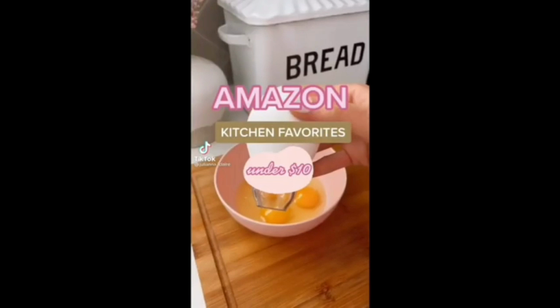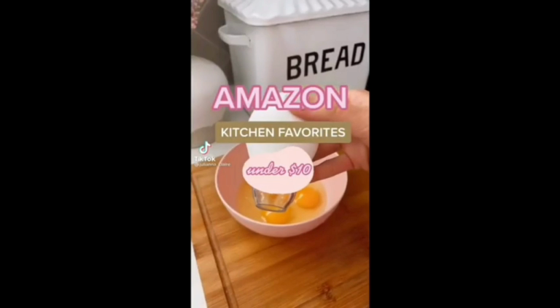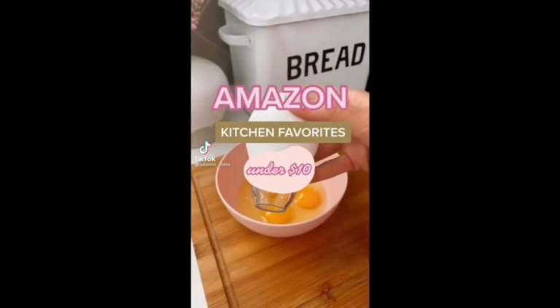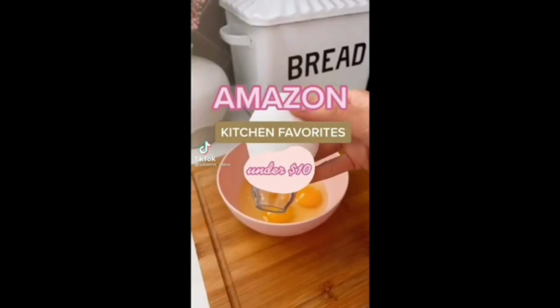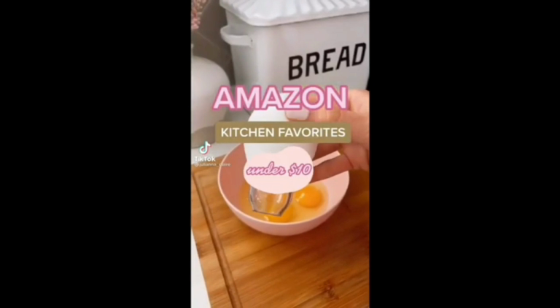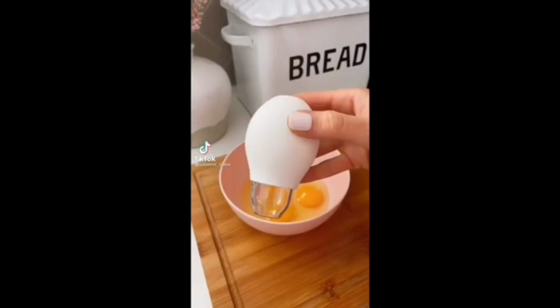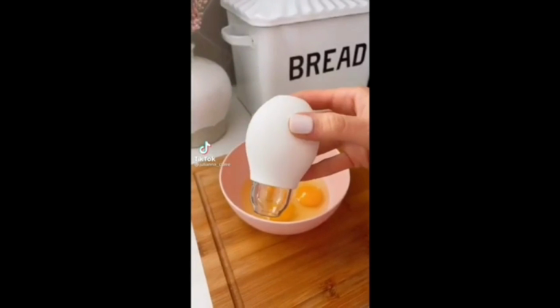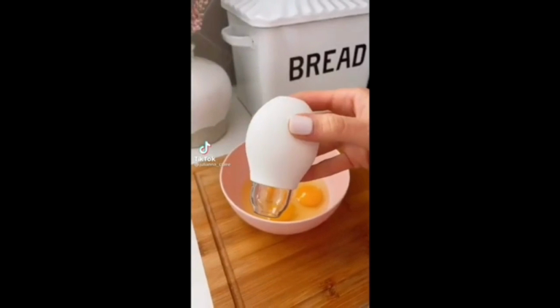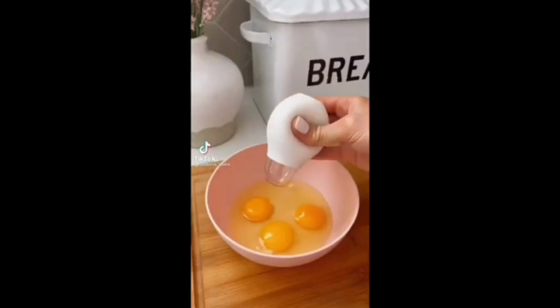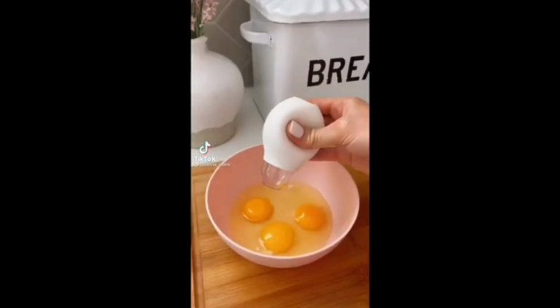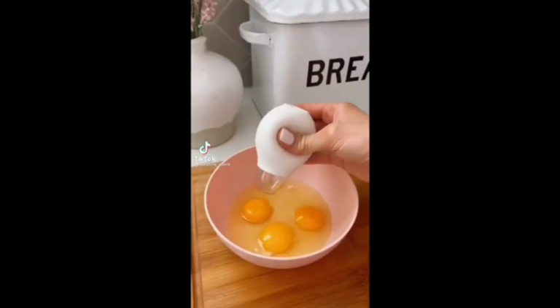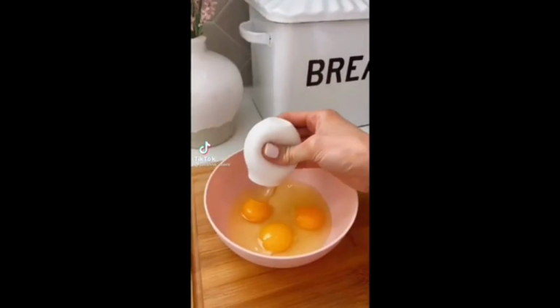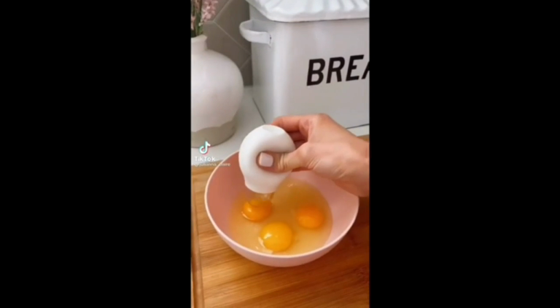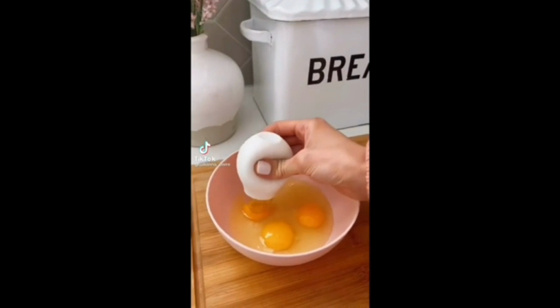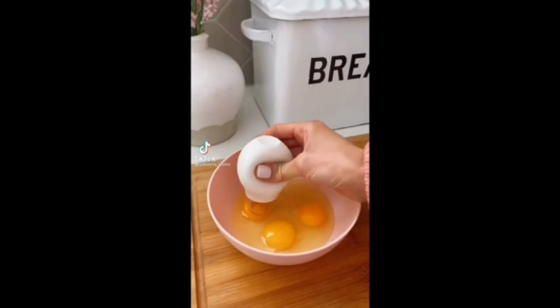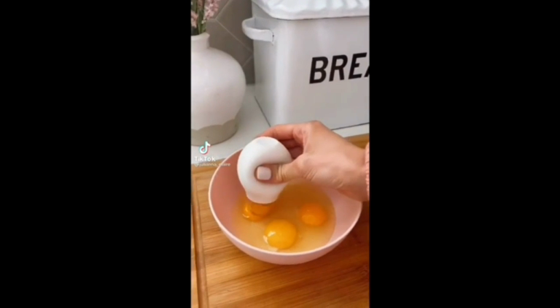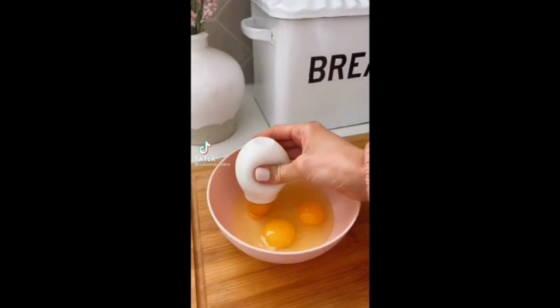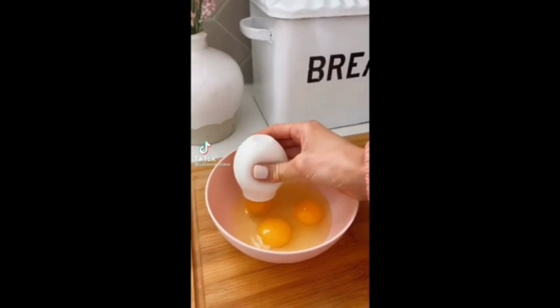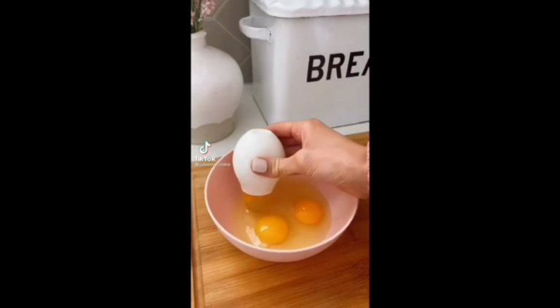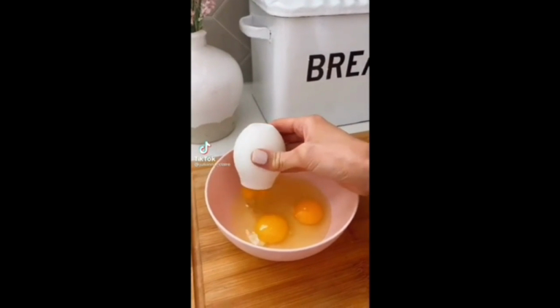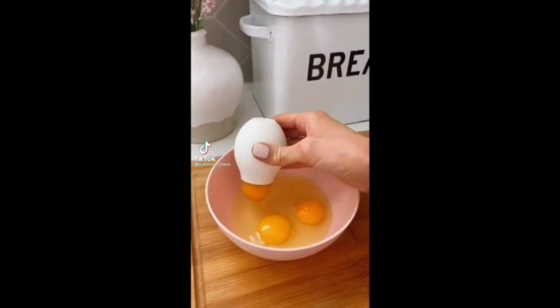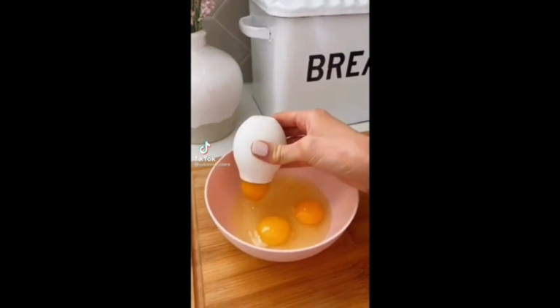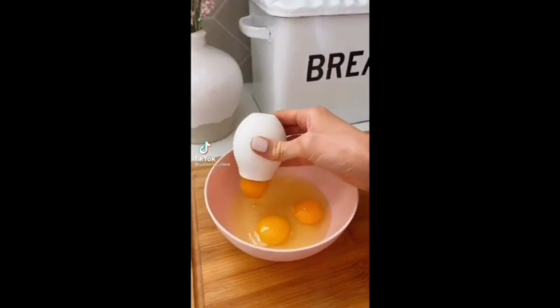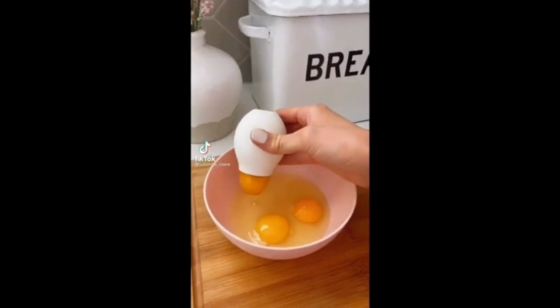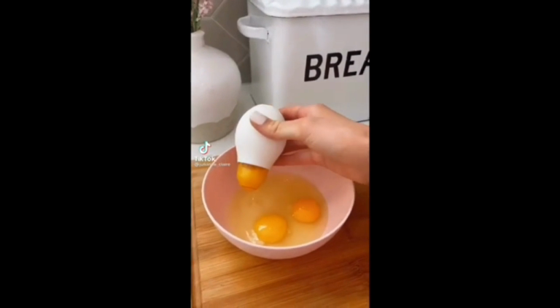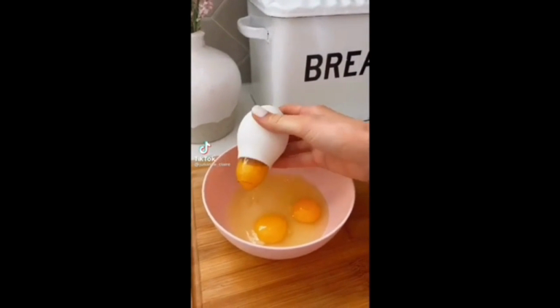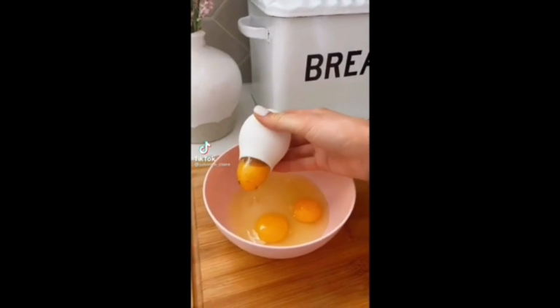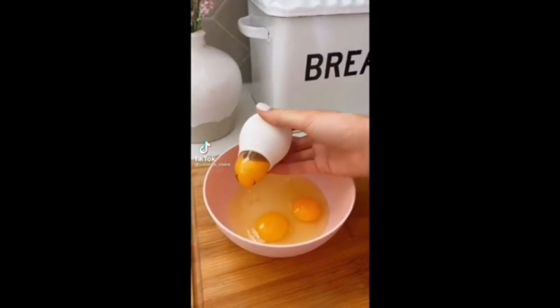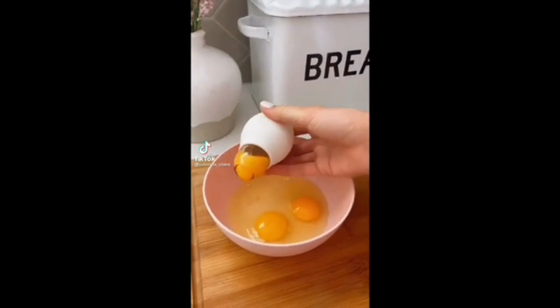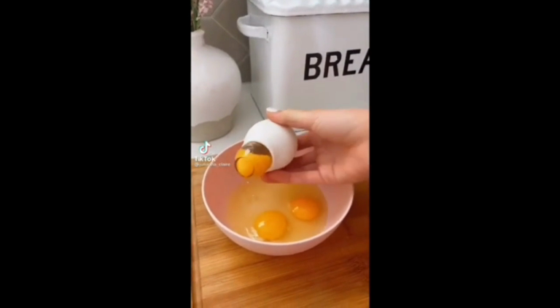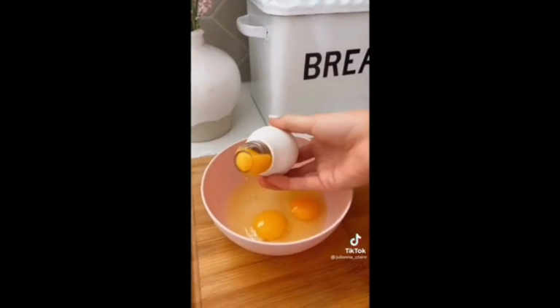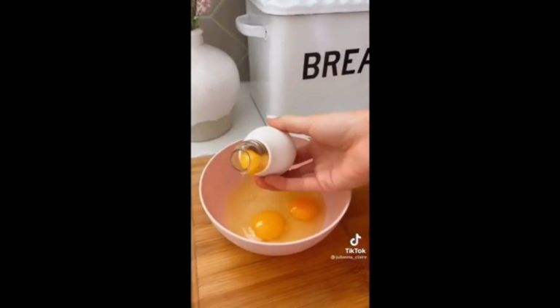This kitchen gadget allows you to separate the egg whites from the yolk in seconds and without a mess, and it's dishwasher safe.